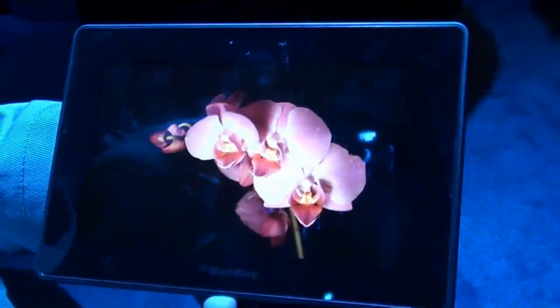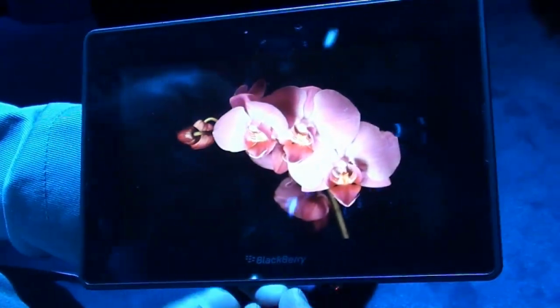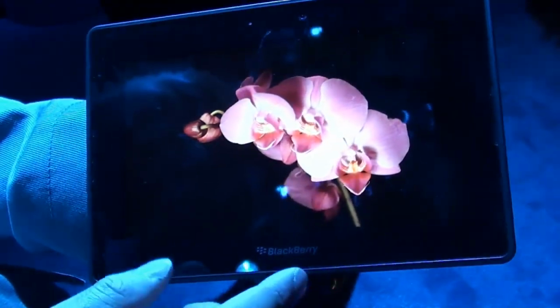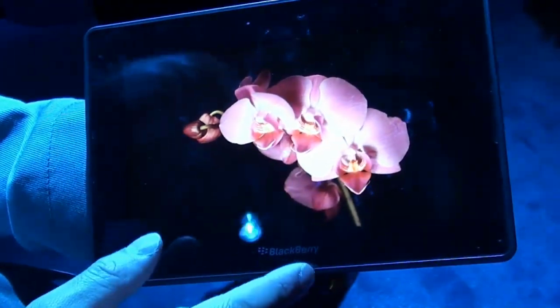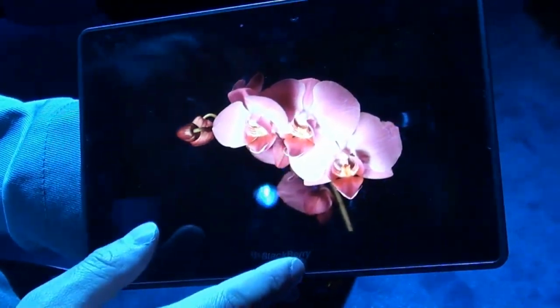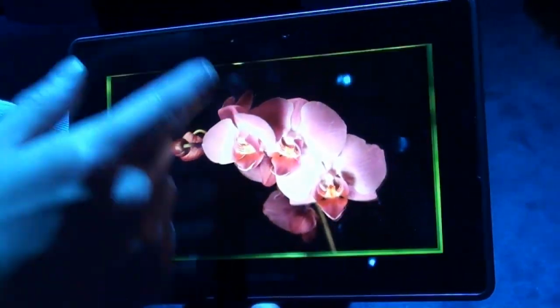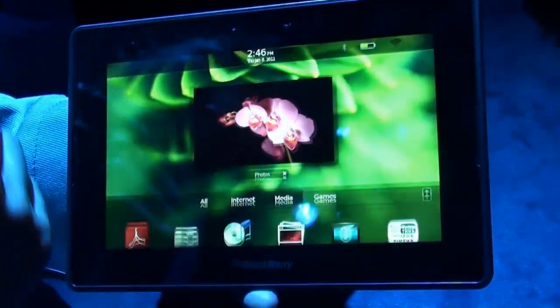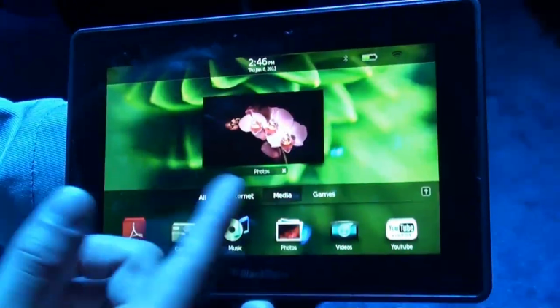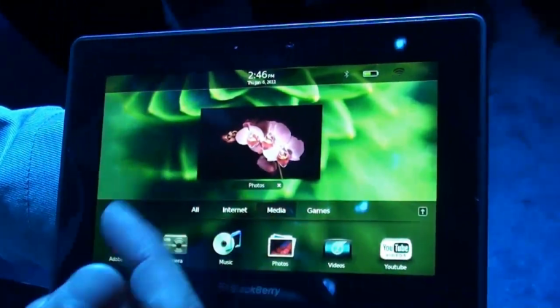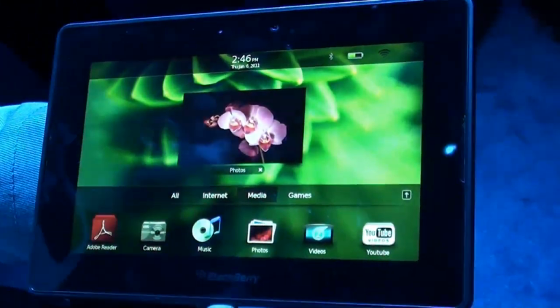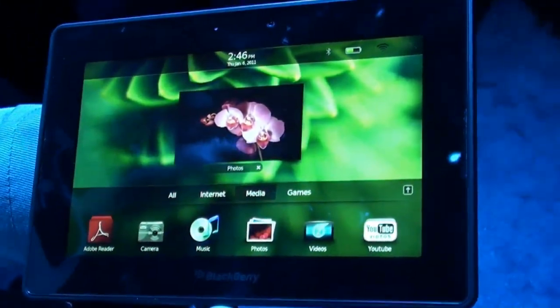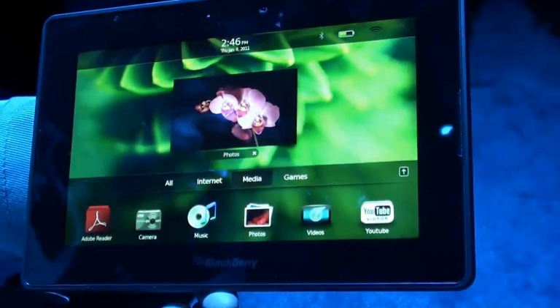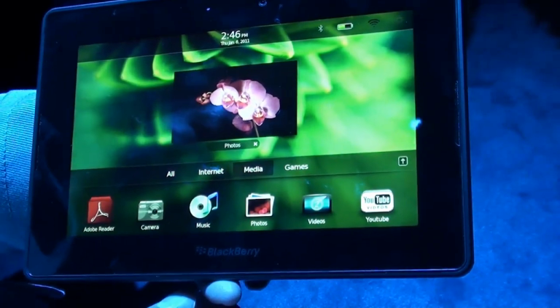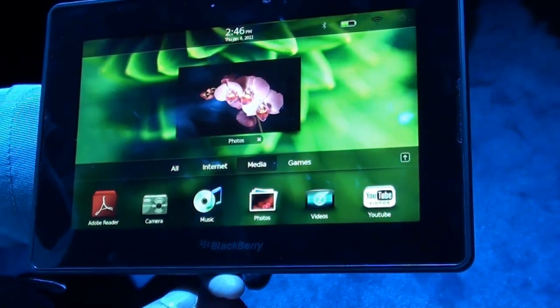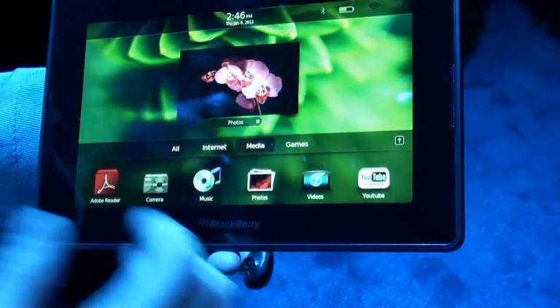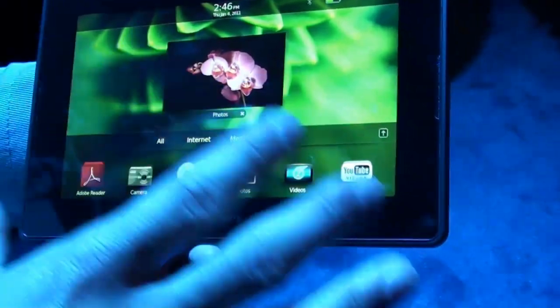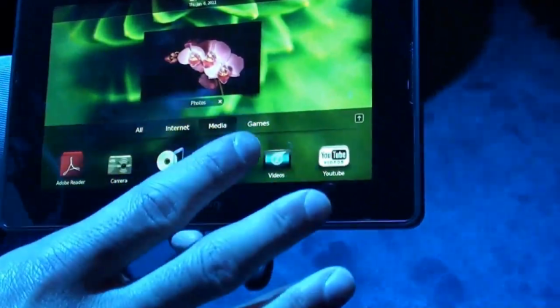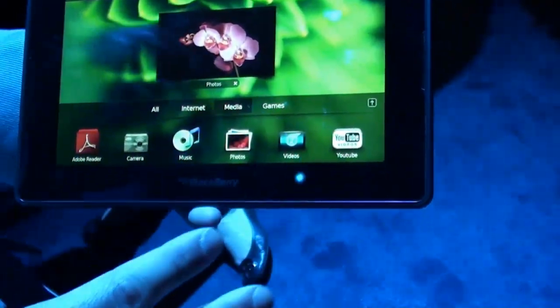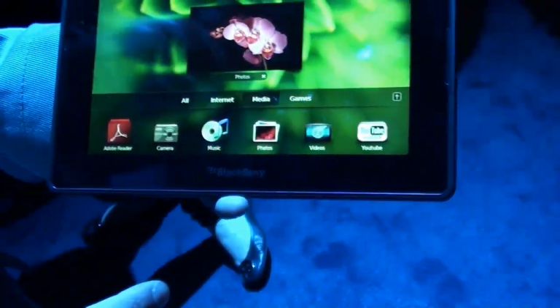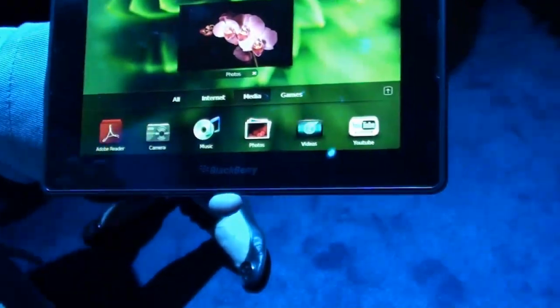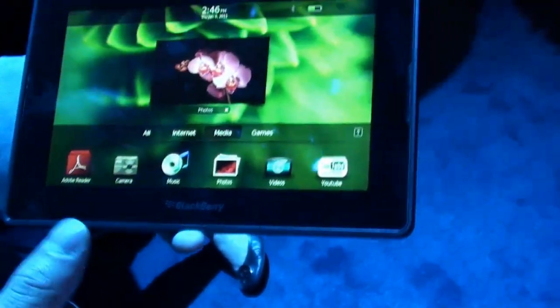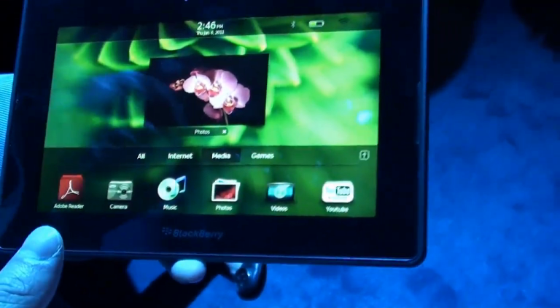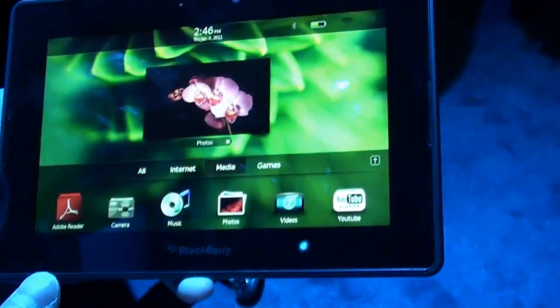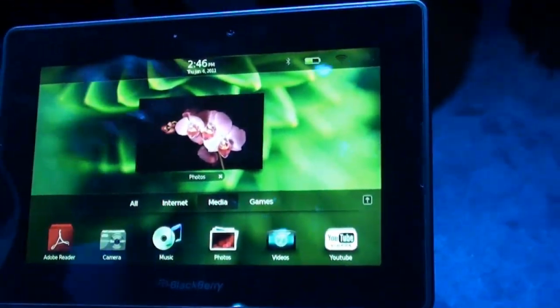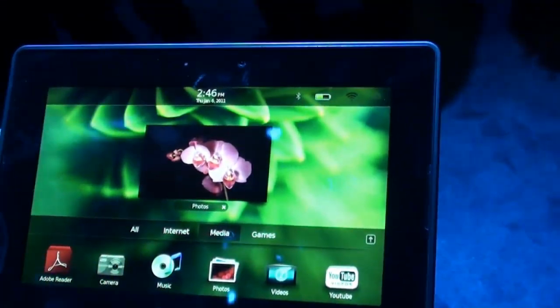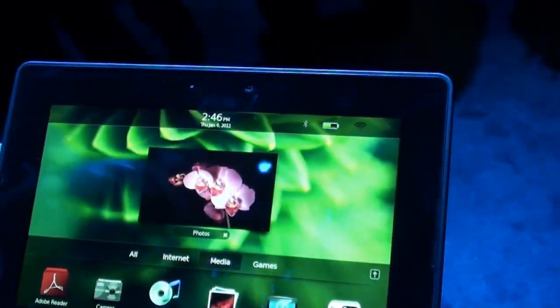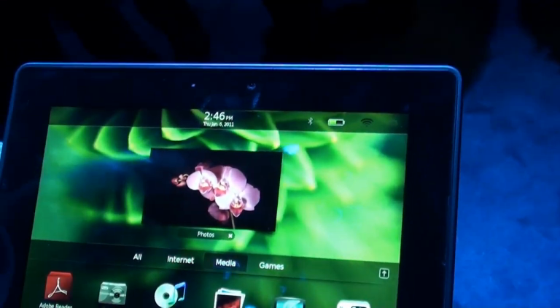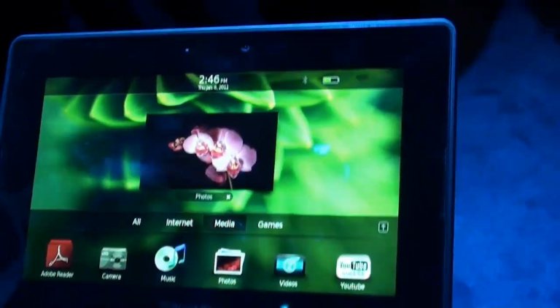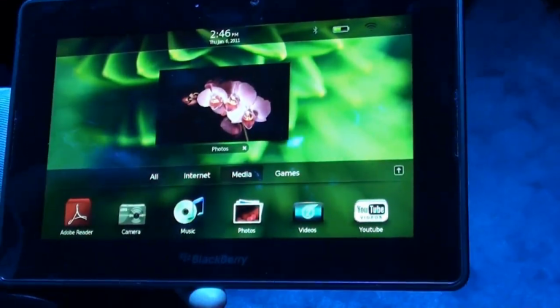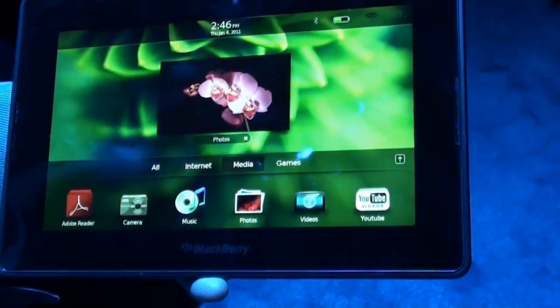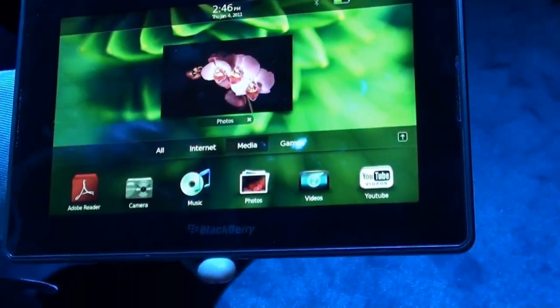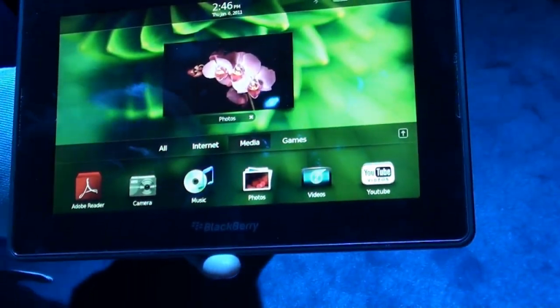Seamless. Again, you can swipe from the bottom and go back to your application. What's really unique and great about the BlackBerry PlayBook is the true multitasking.